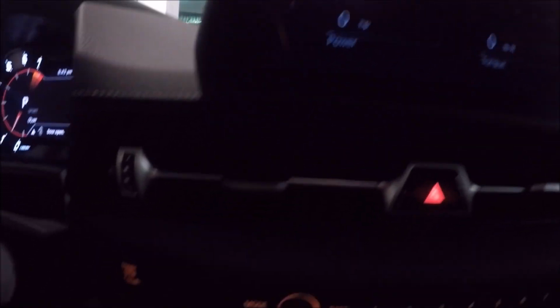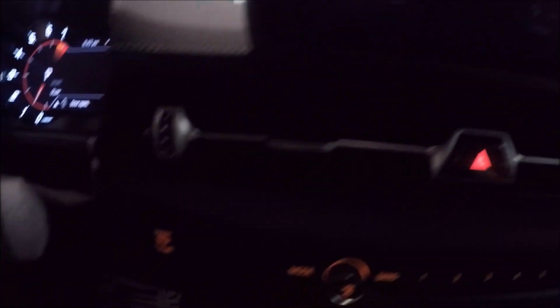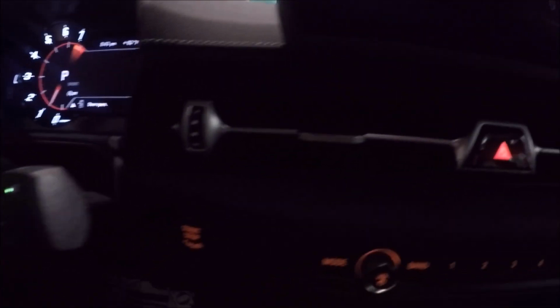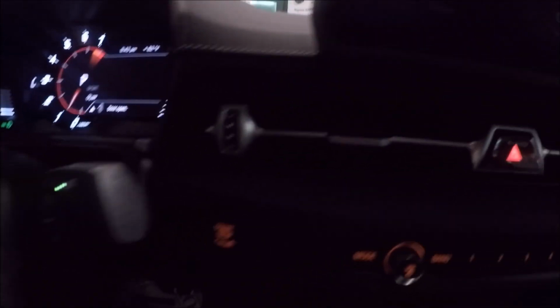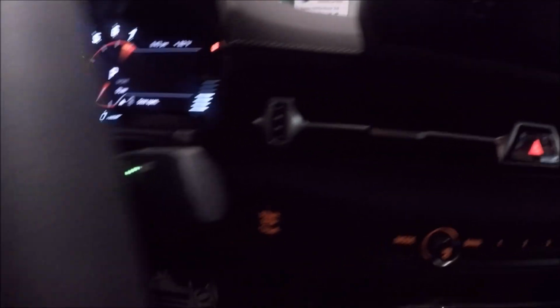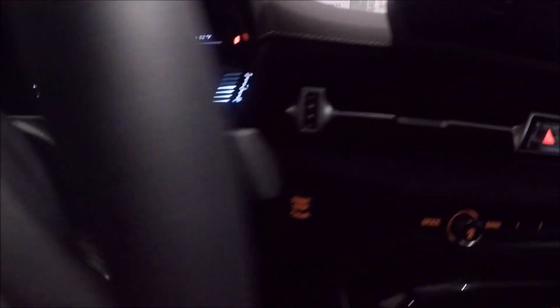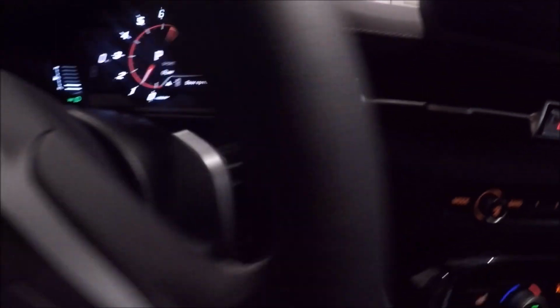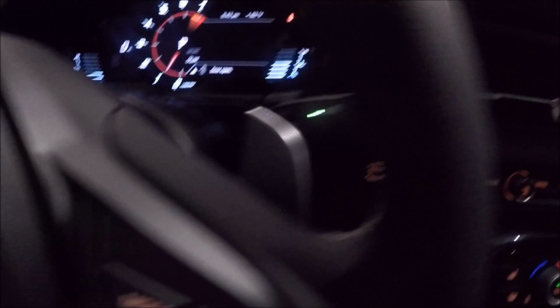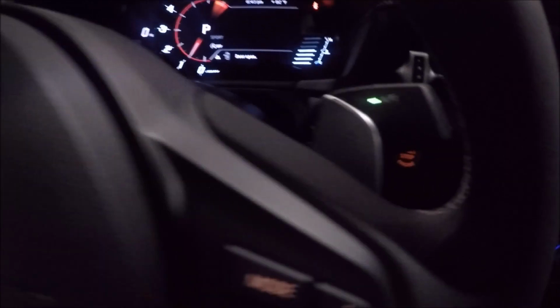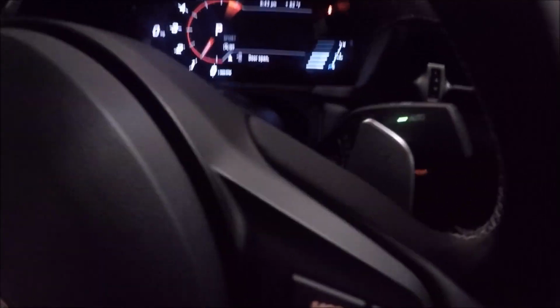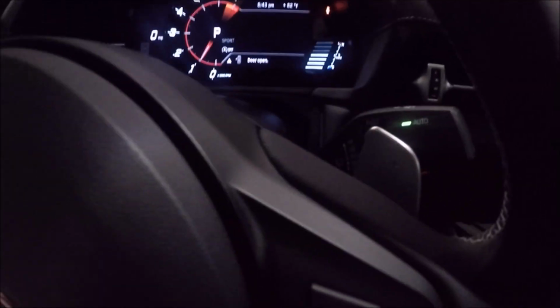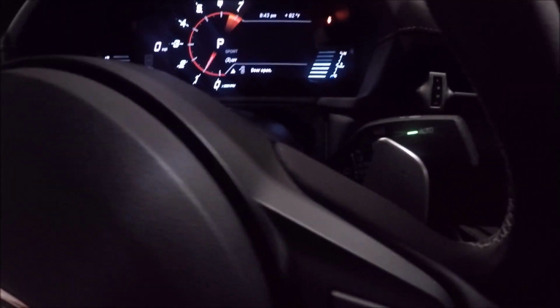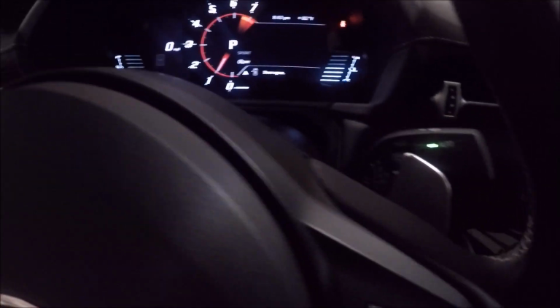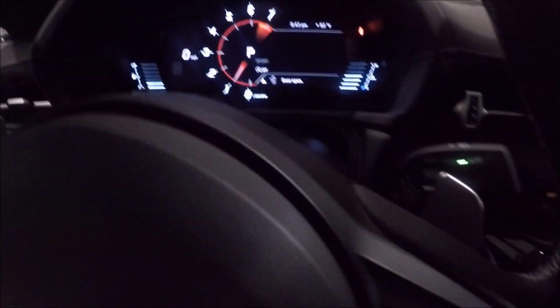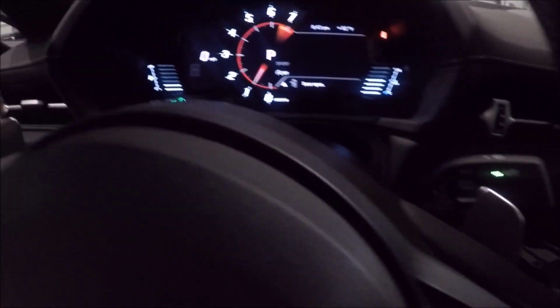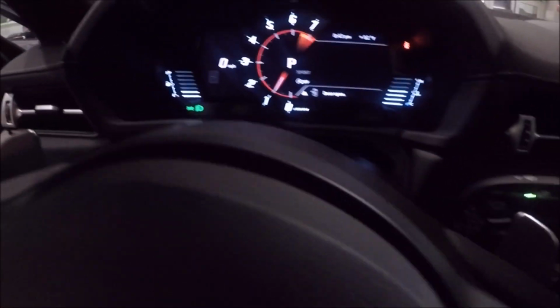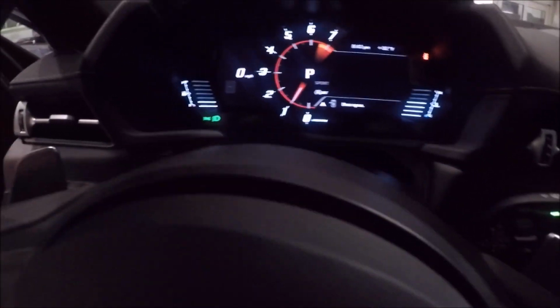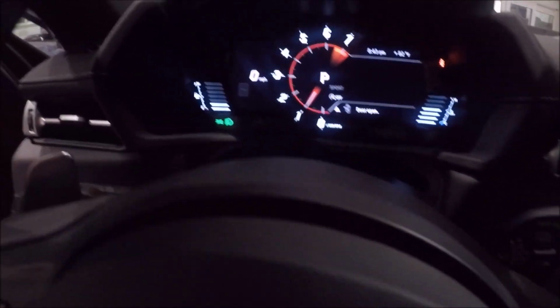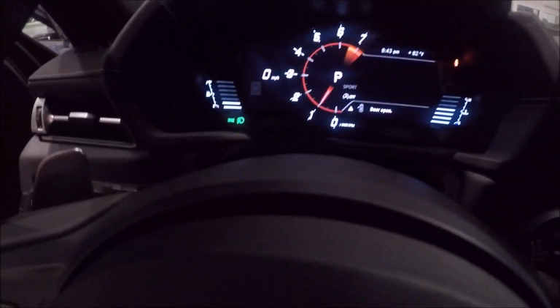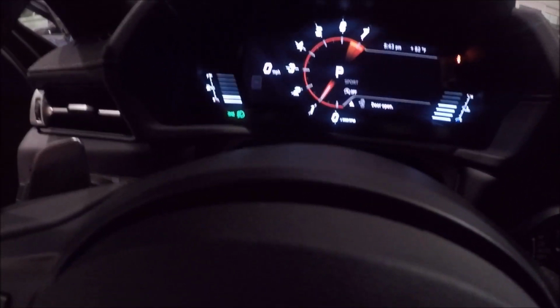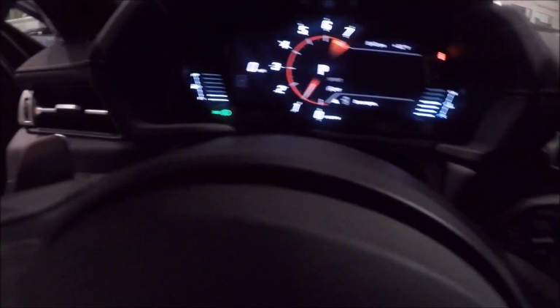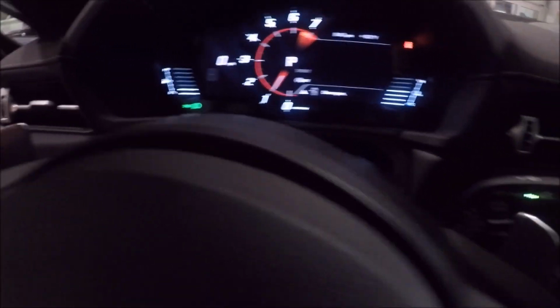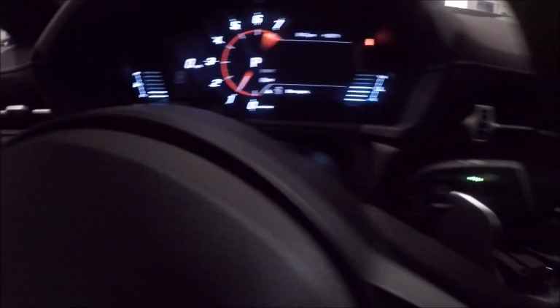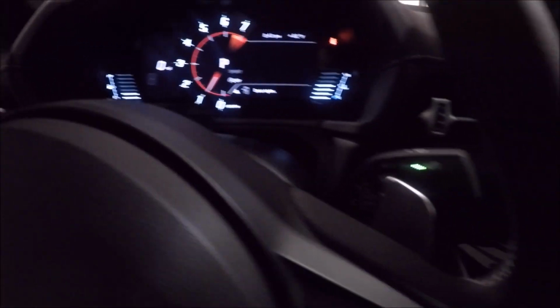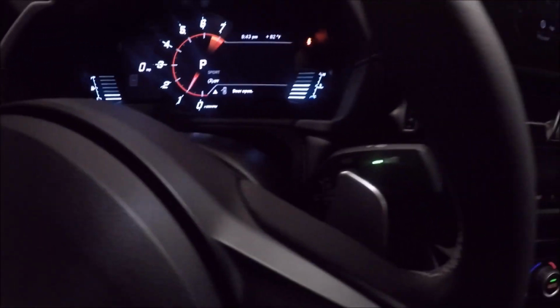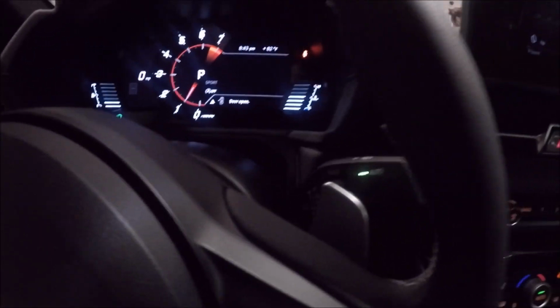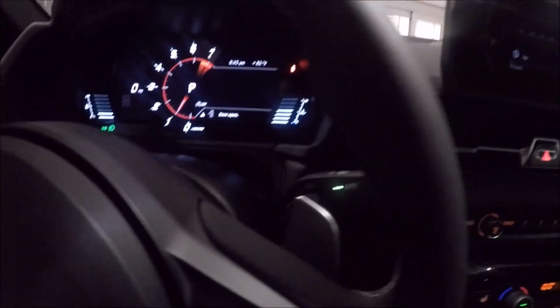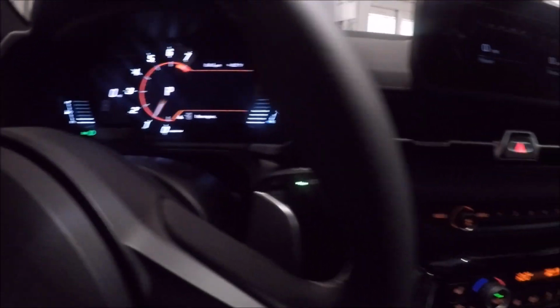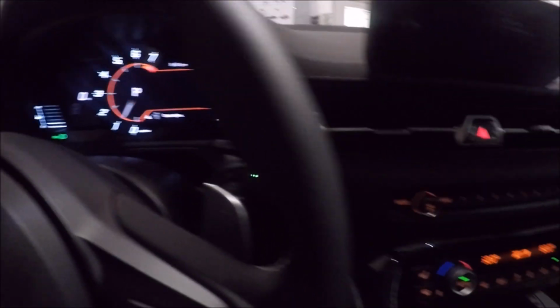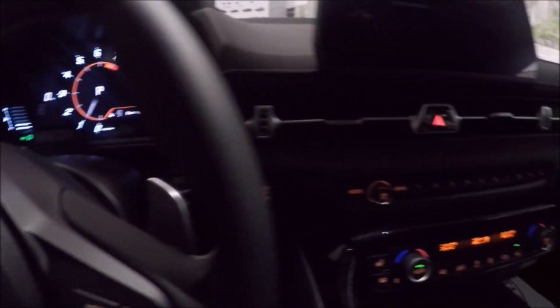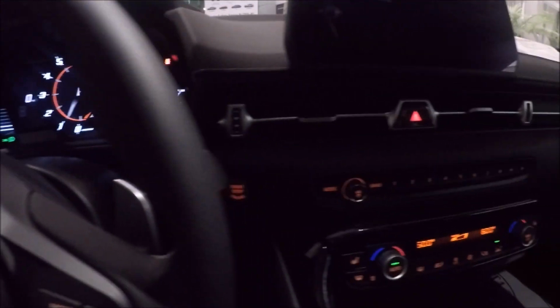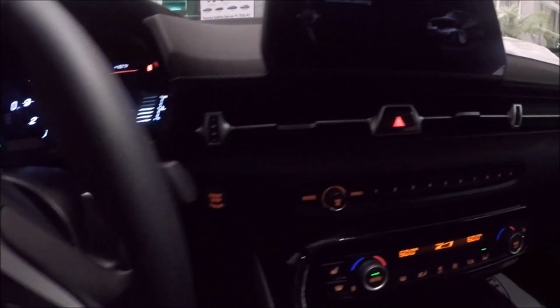Here we have the paddle shifters — shift up, shift down. It's very, very nice.